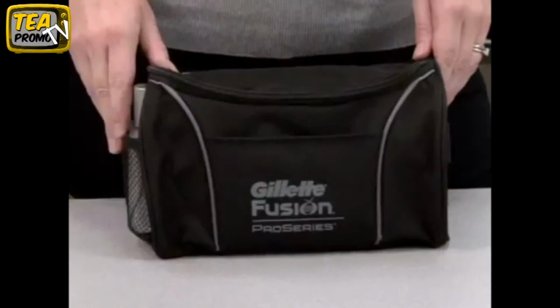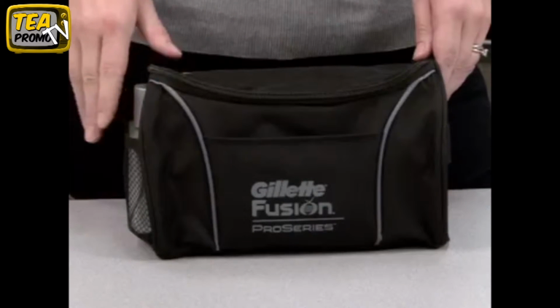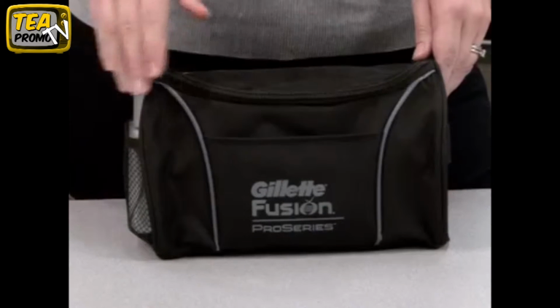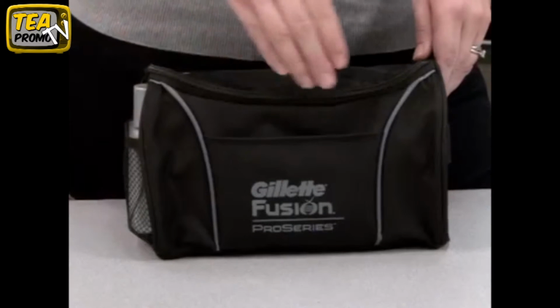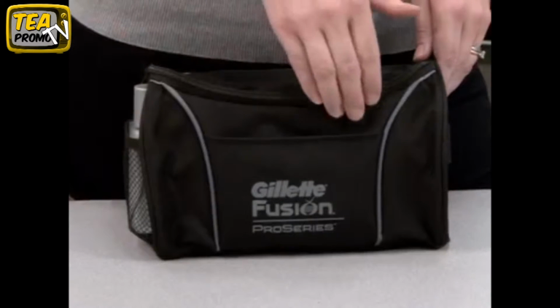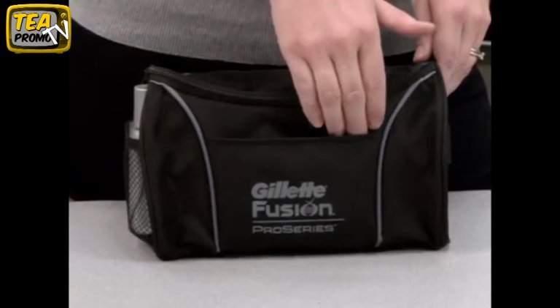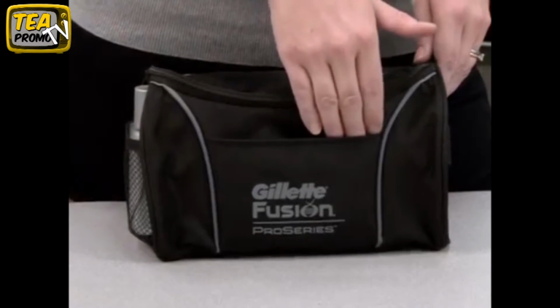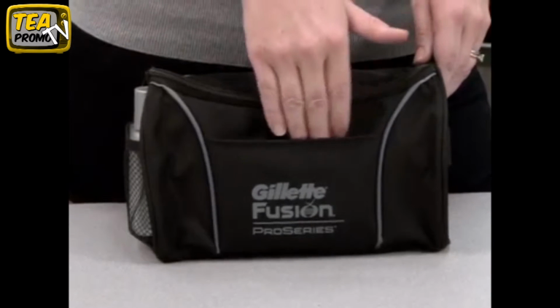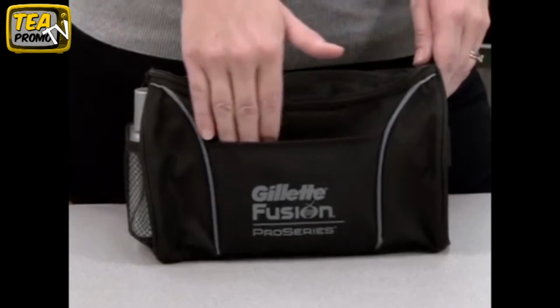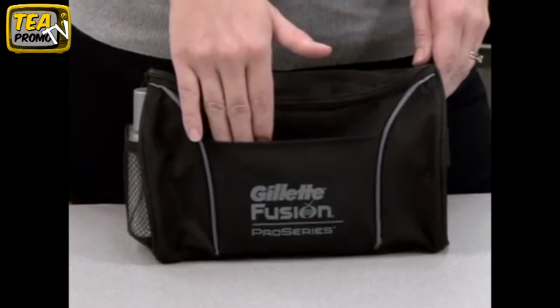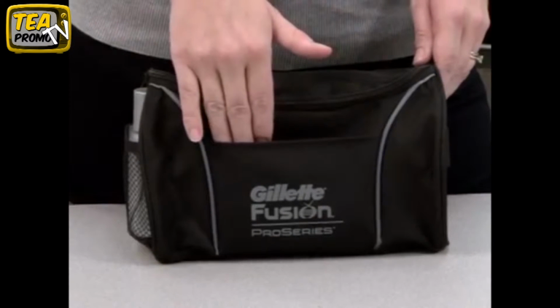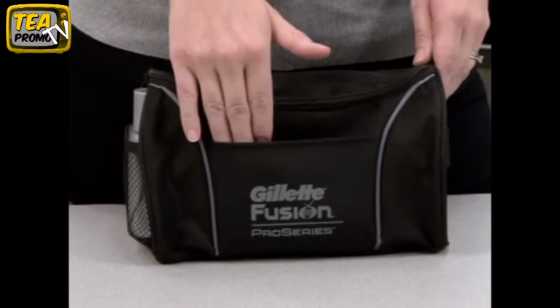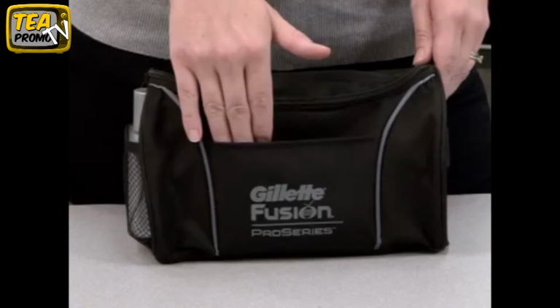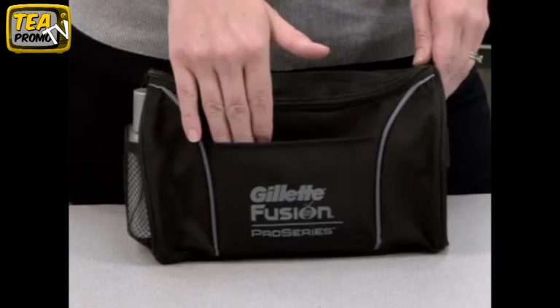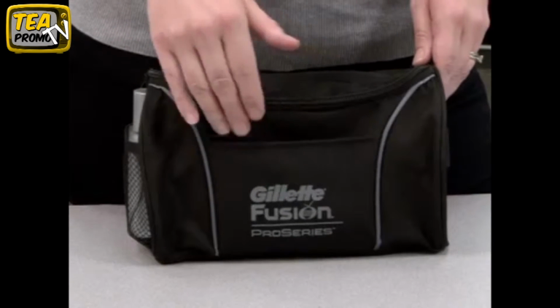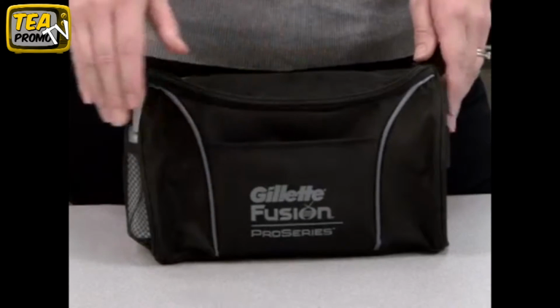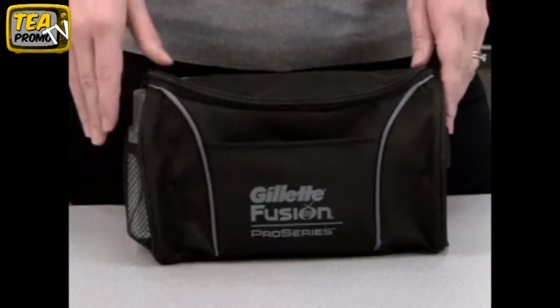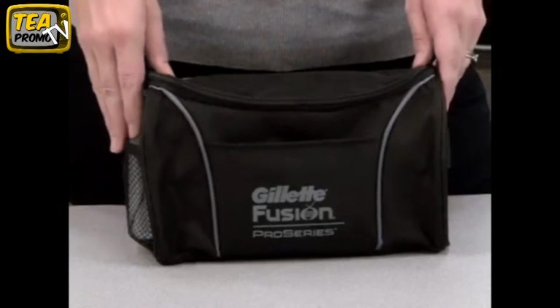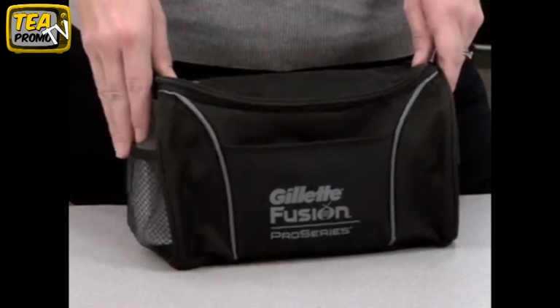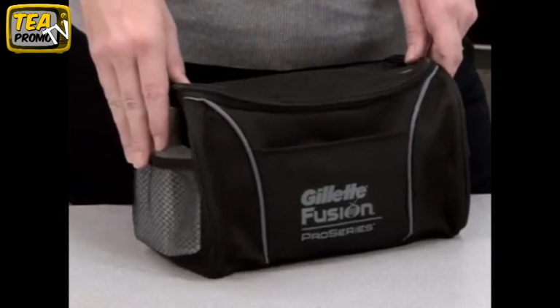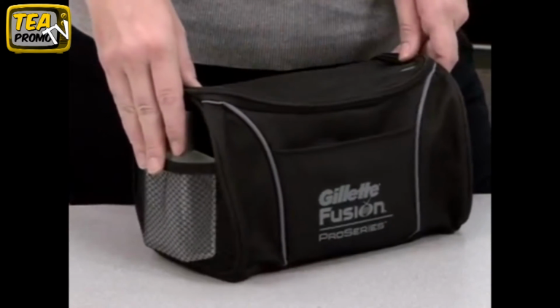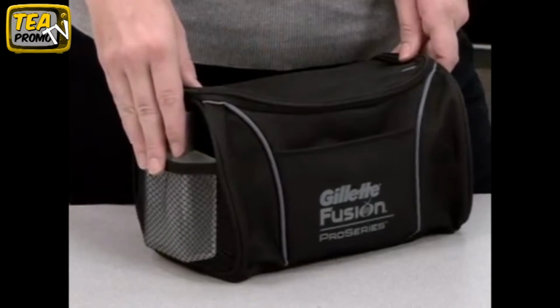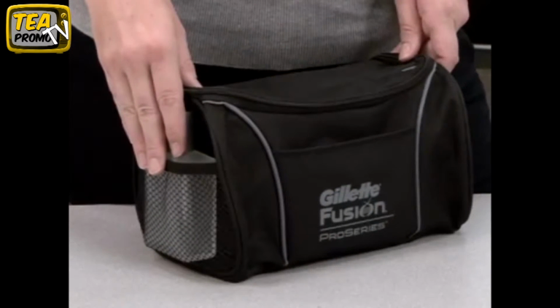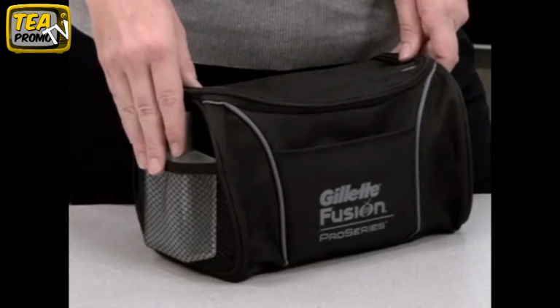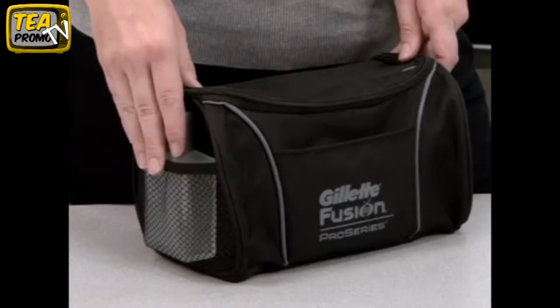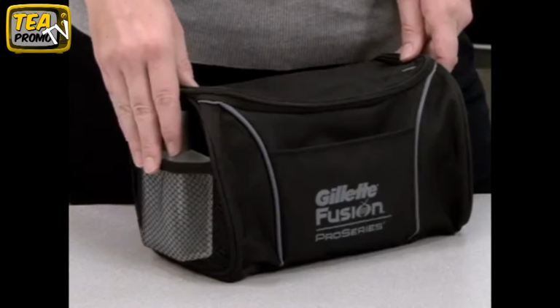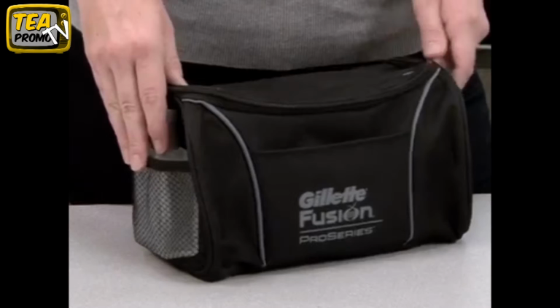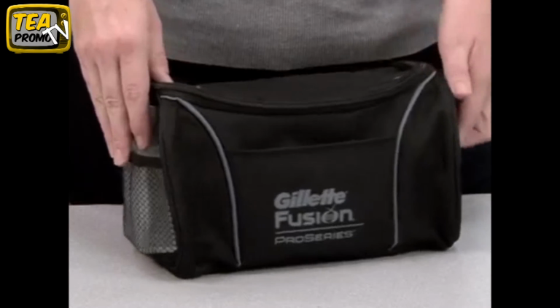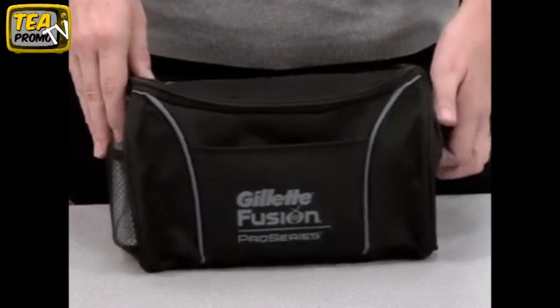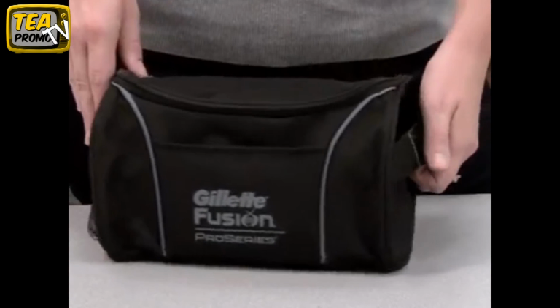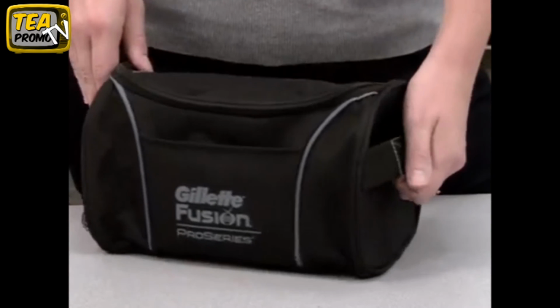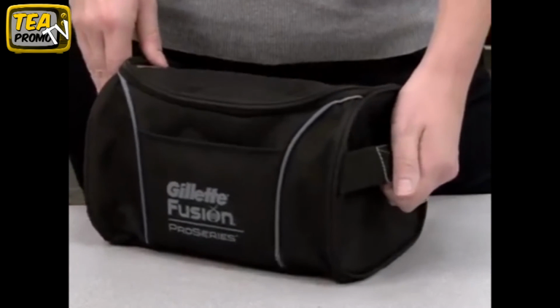Exterior features include a front slash pocket, a side mesh pocket, and a side grab handle.